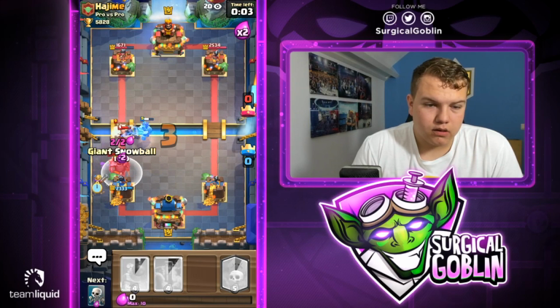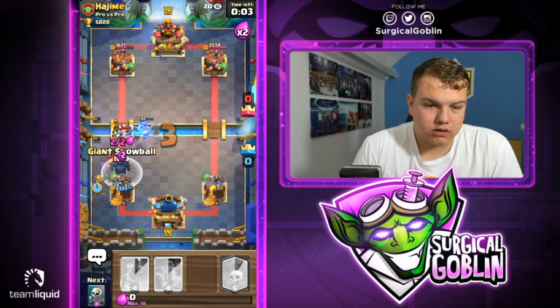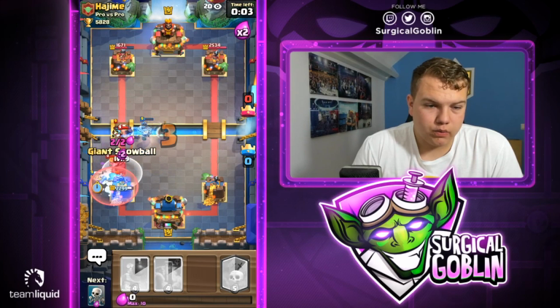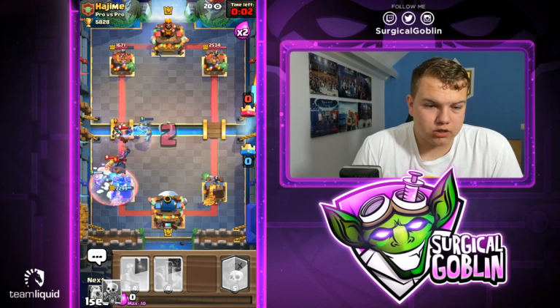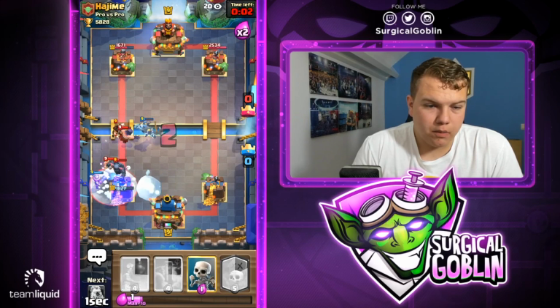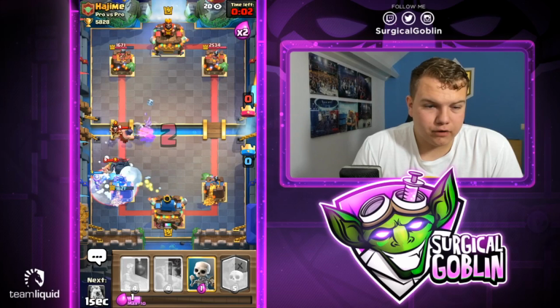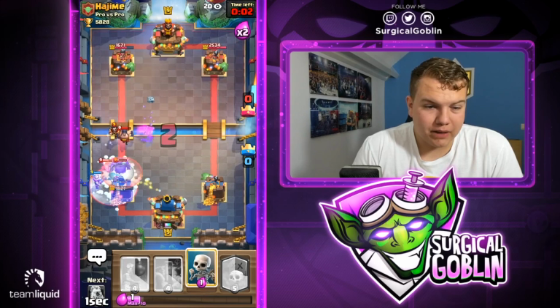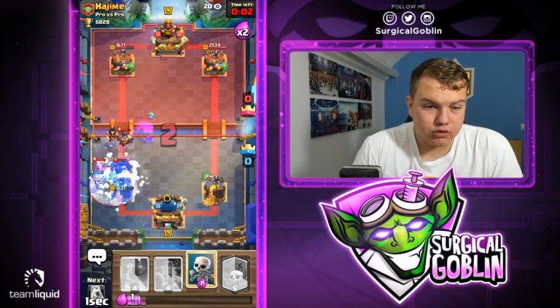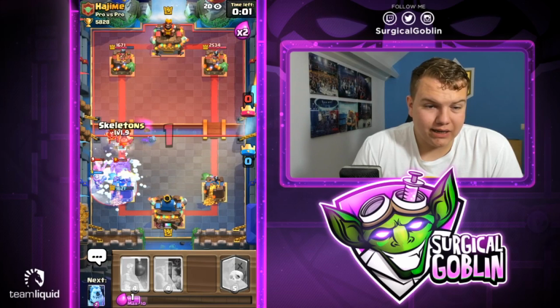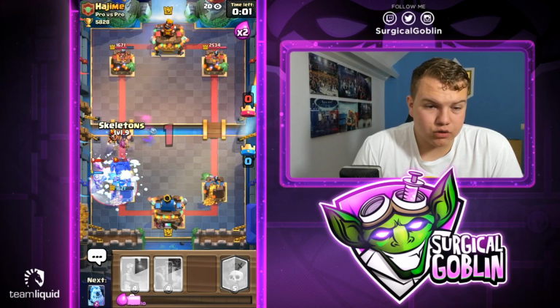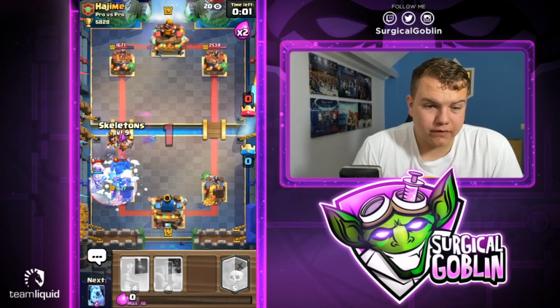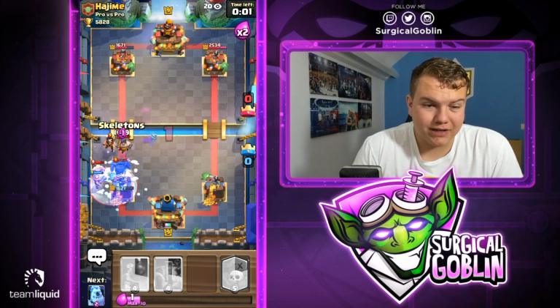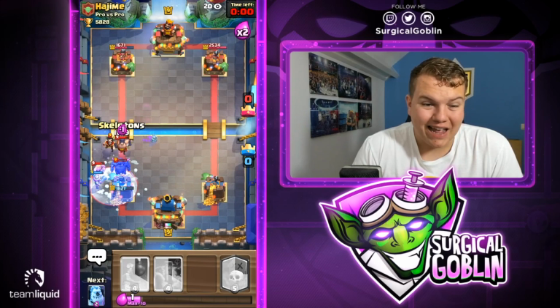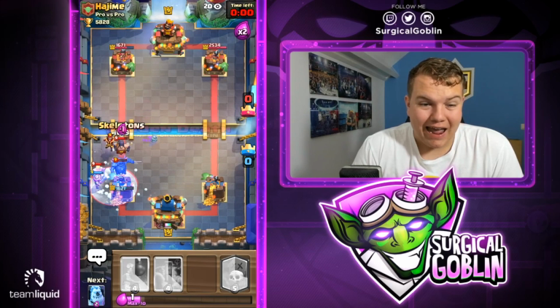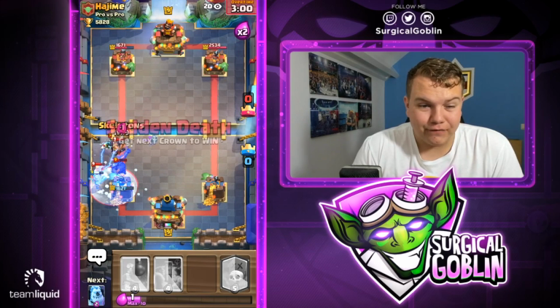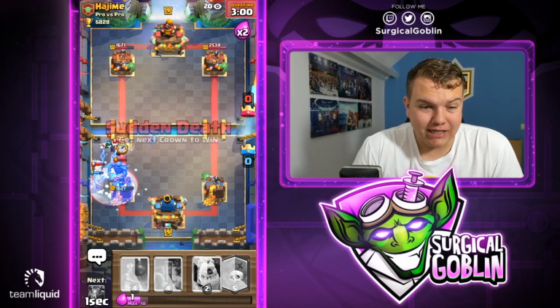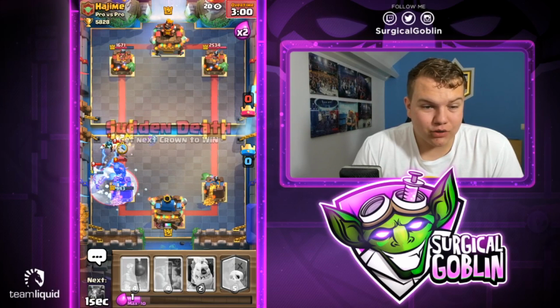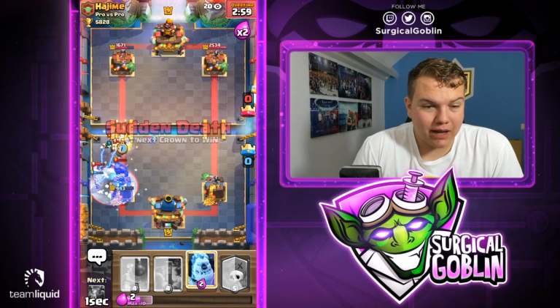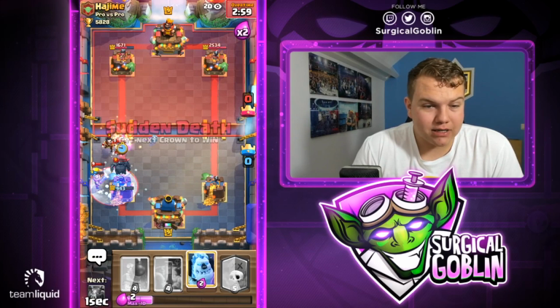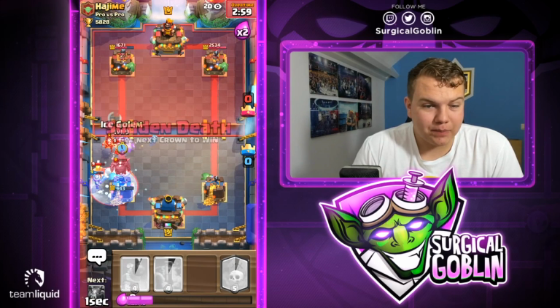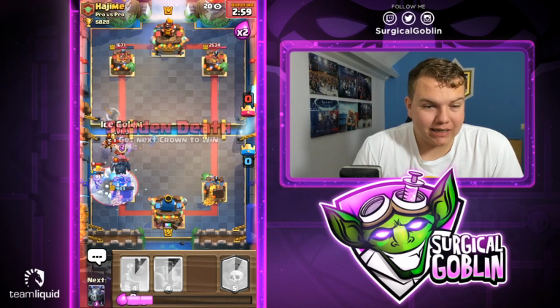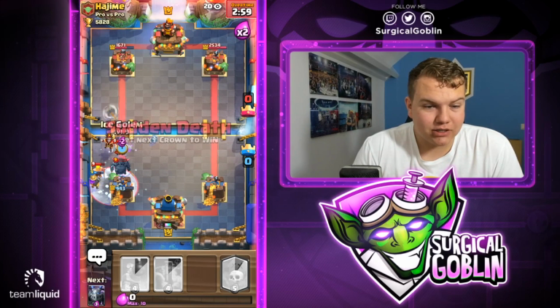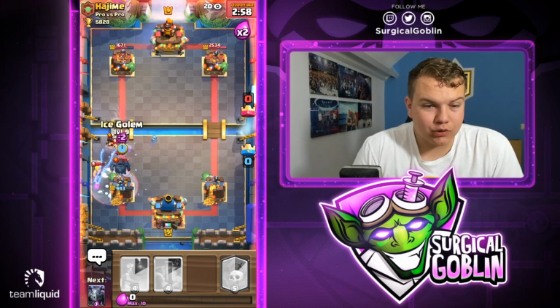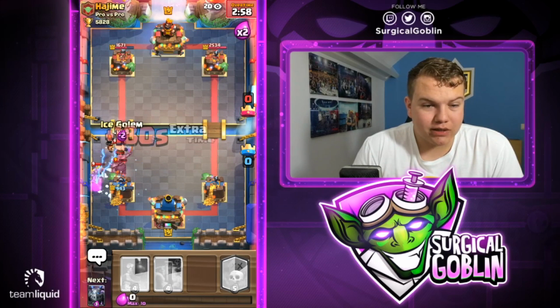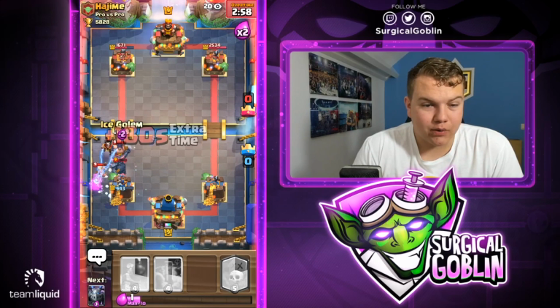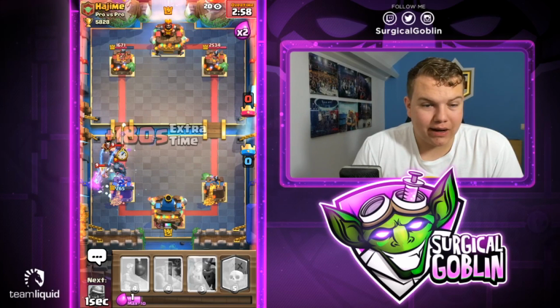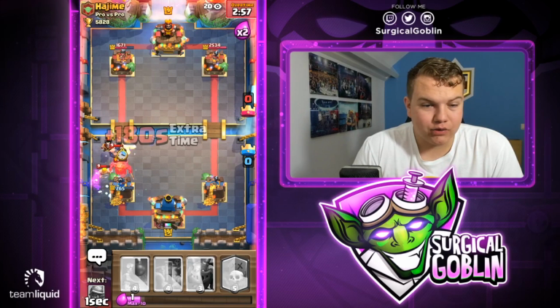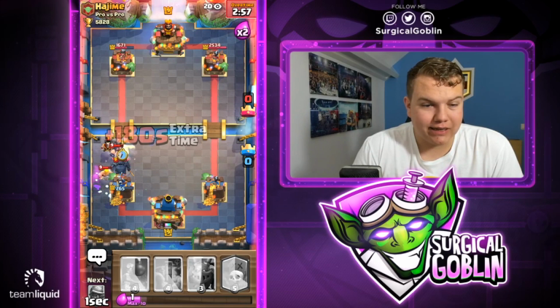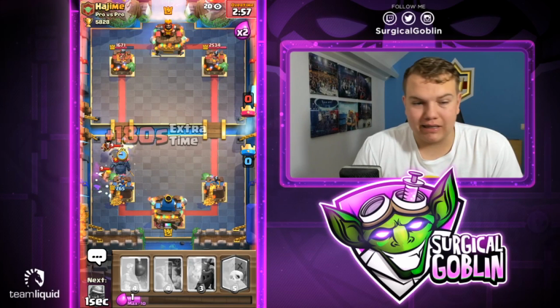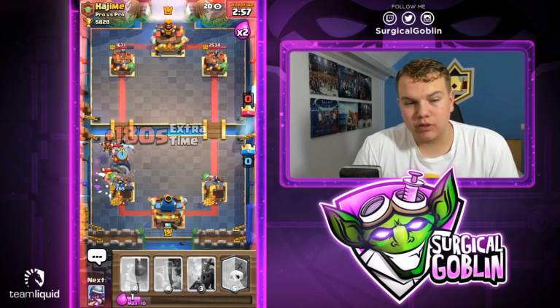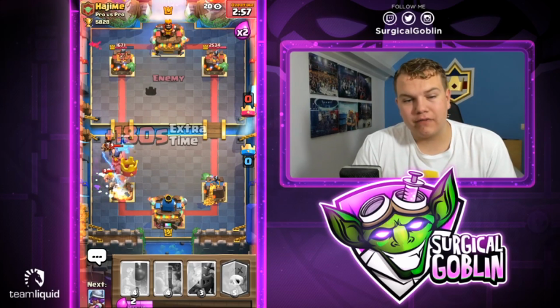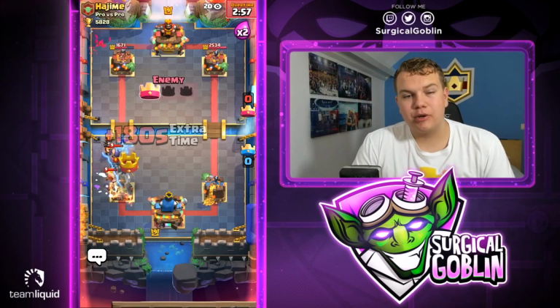Let's go with a snowball for the PEKKA — looks like he goes with freeze and I think this is good game. PEKKA is actually locked onto the tower — yeah, this will definitely be good game.